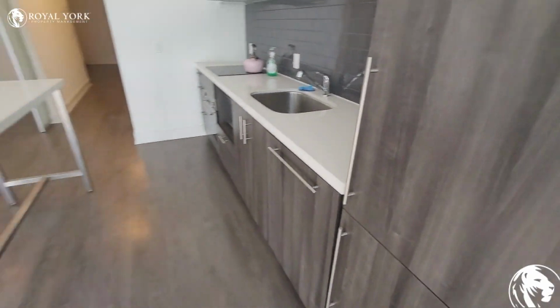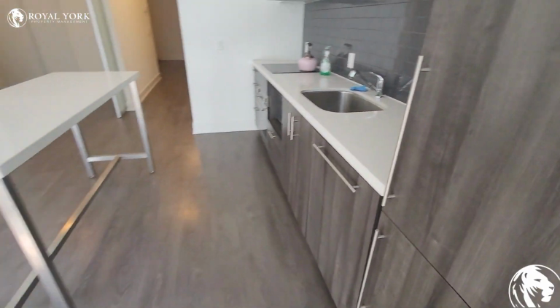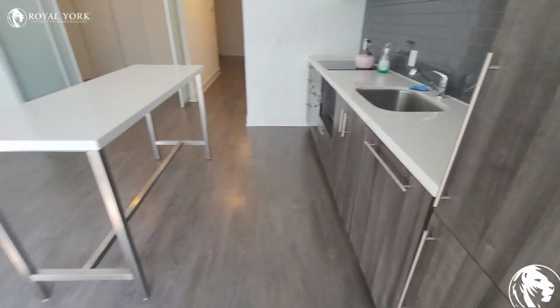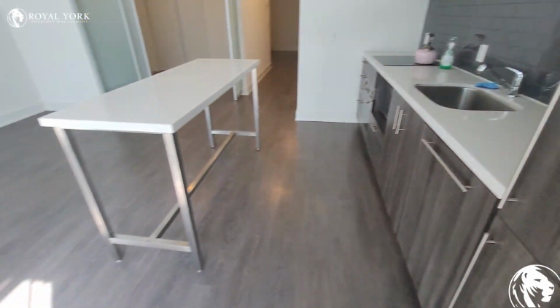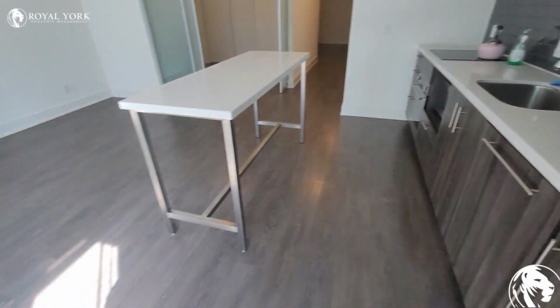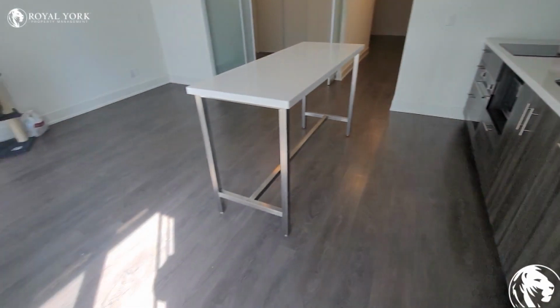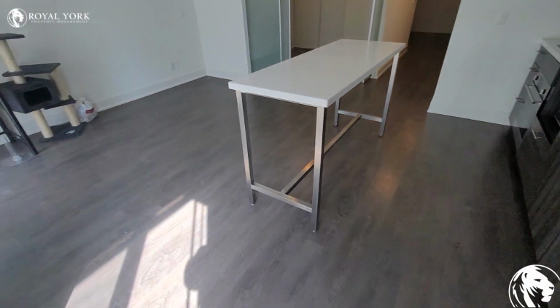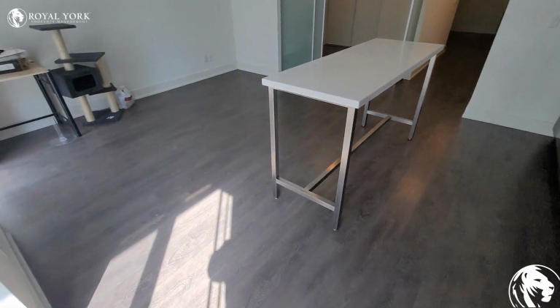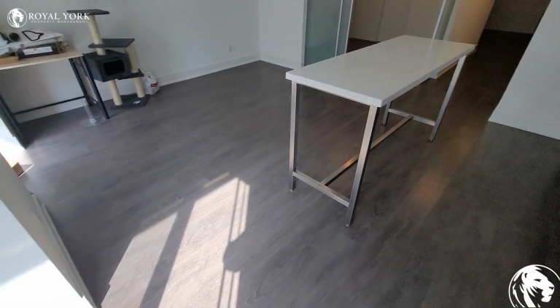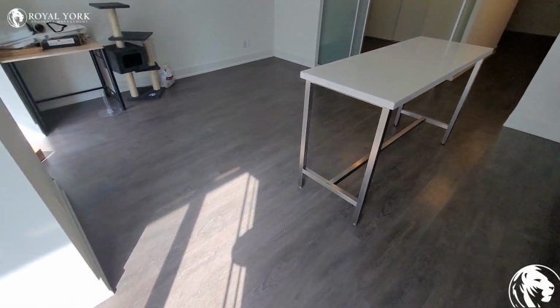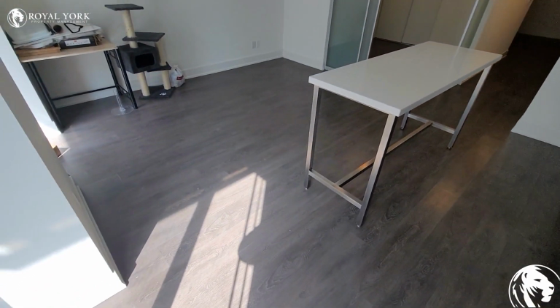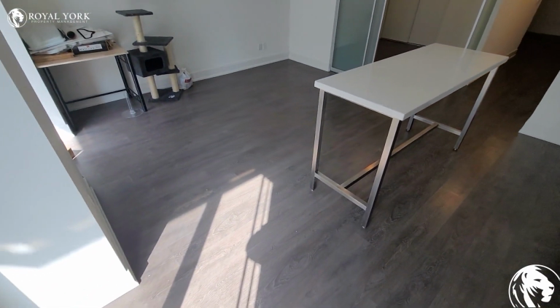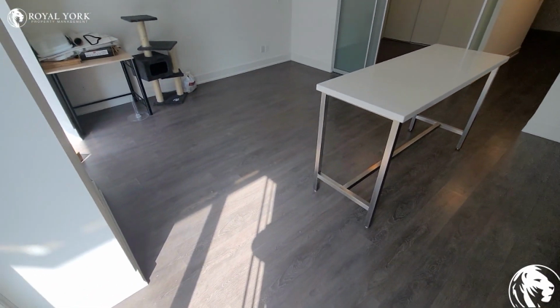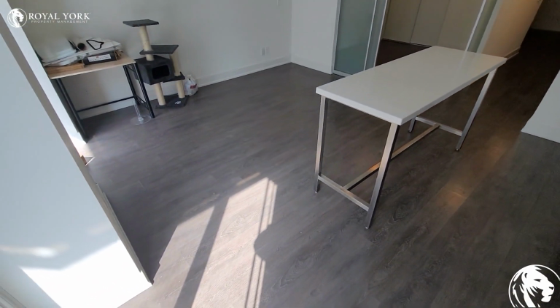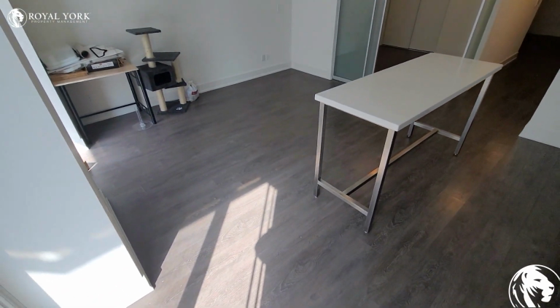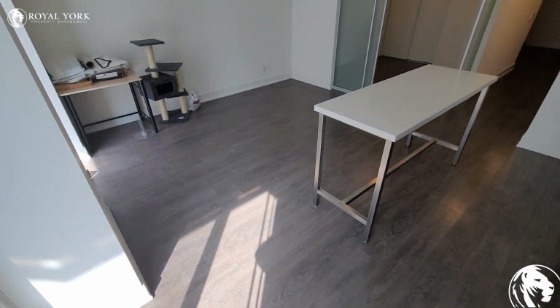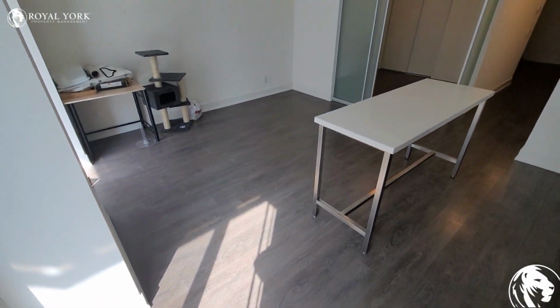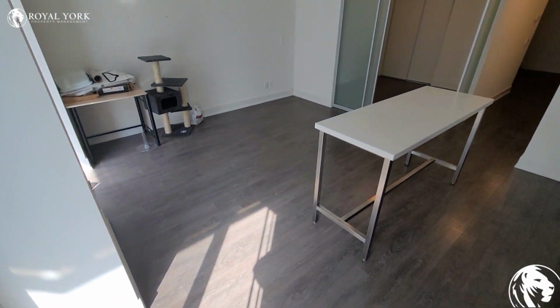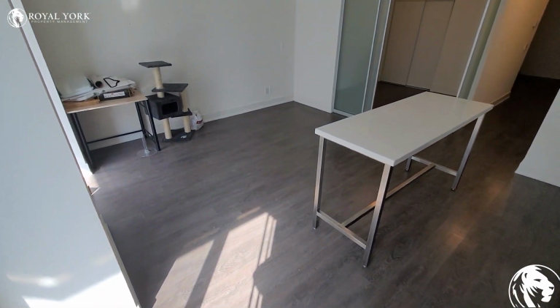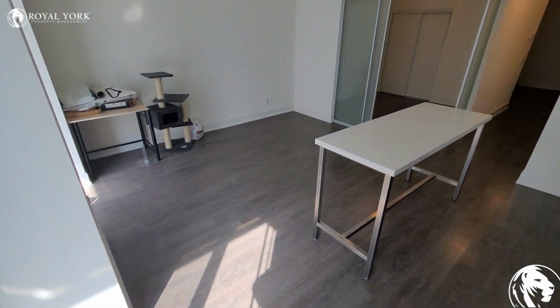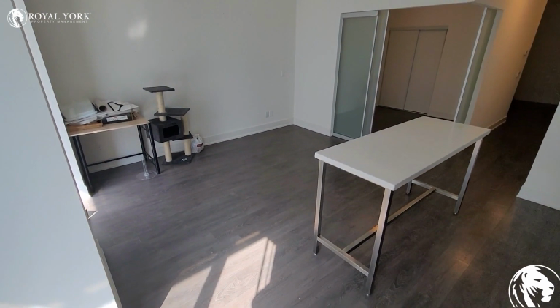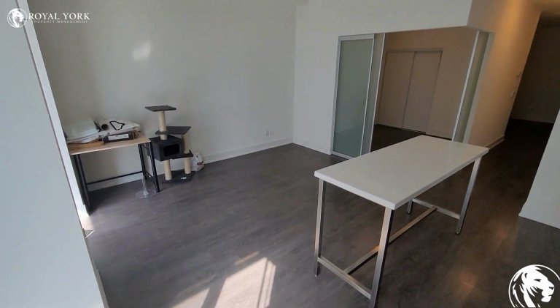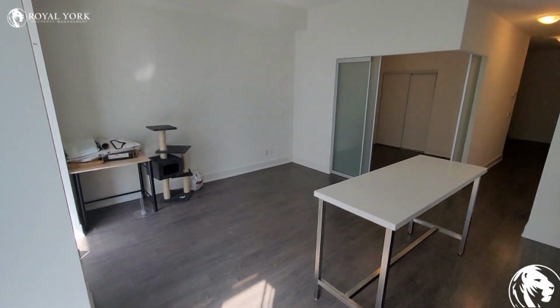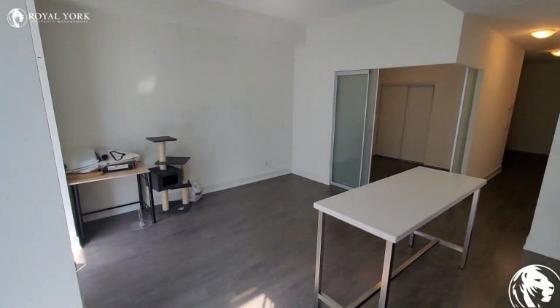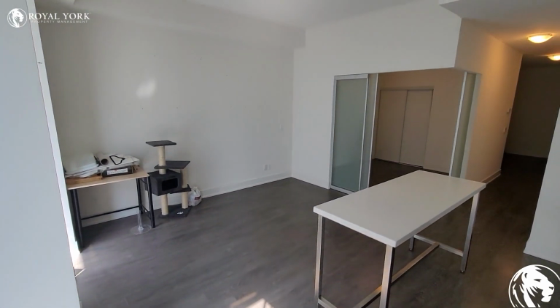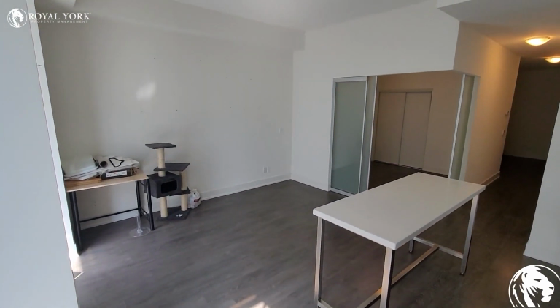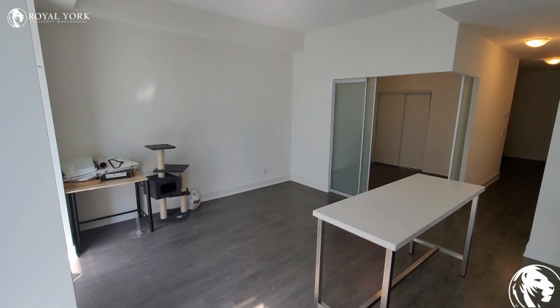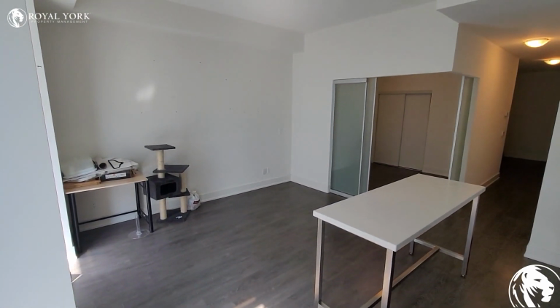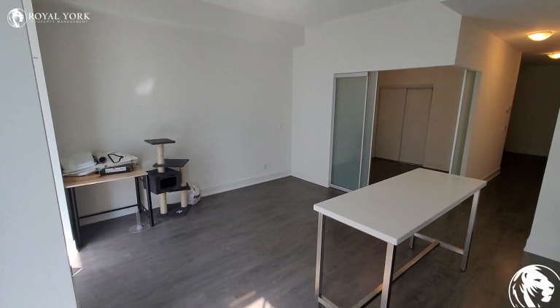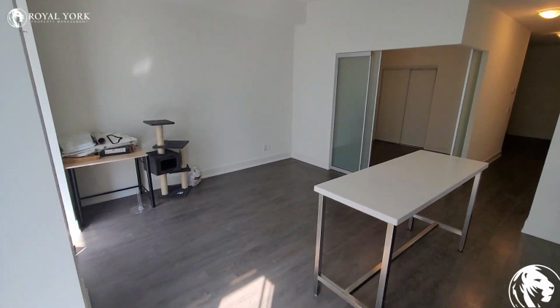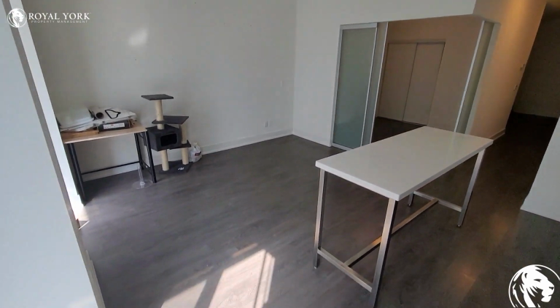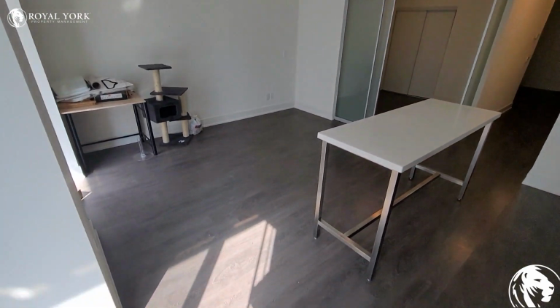As you guys can see there is a fairly open concept, with tons of living space over here.